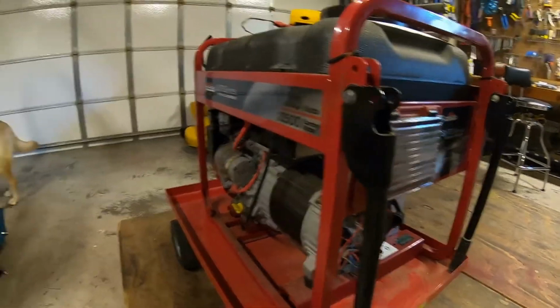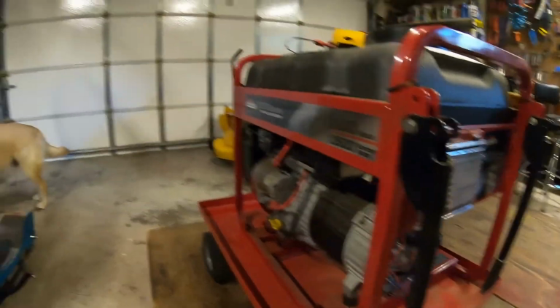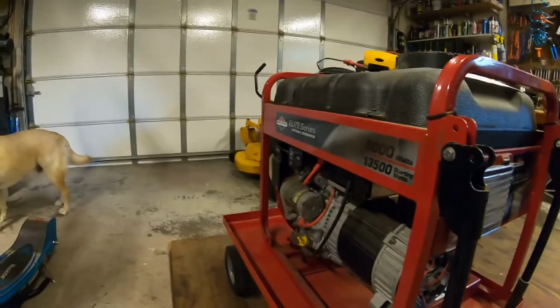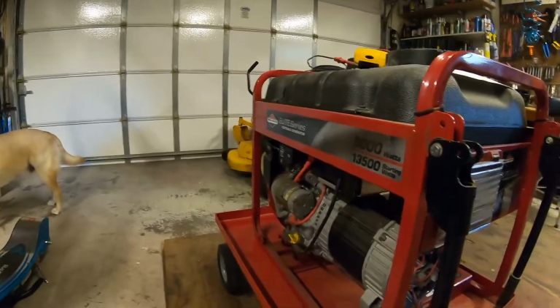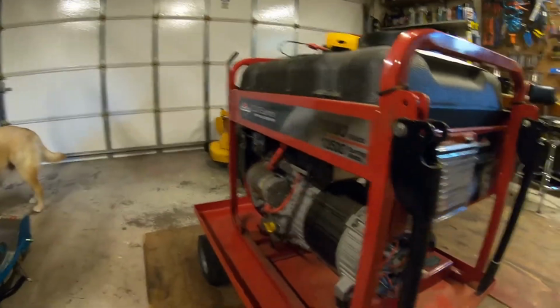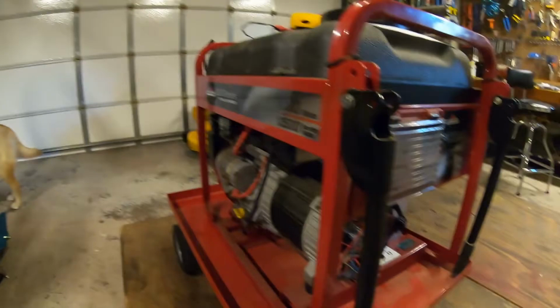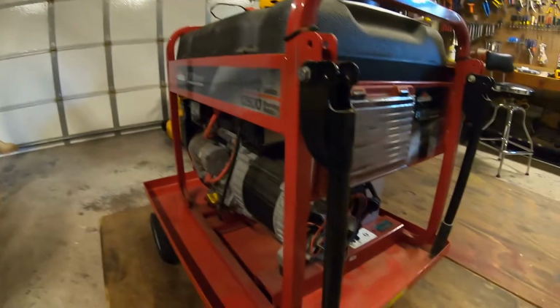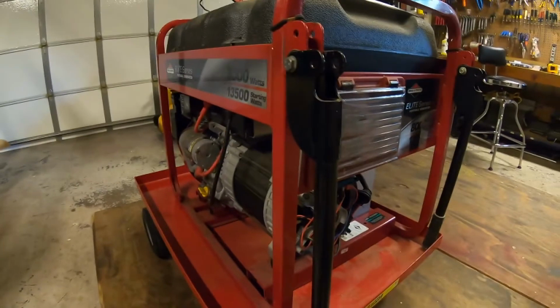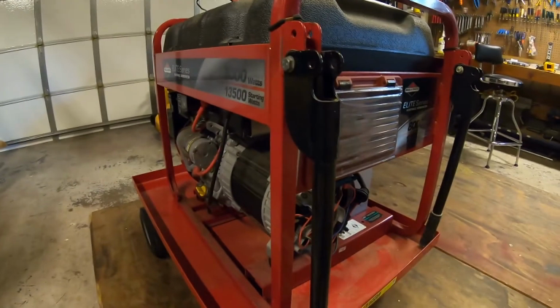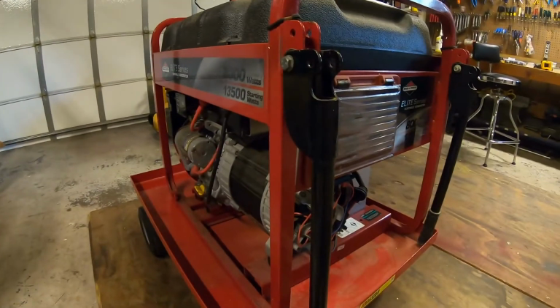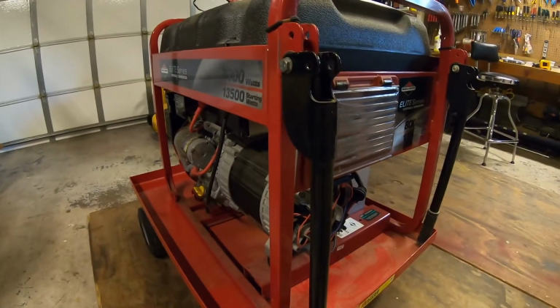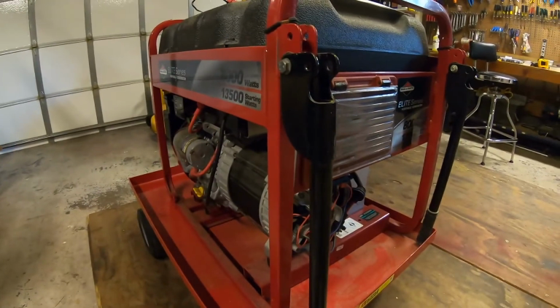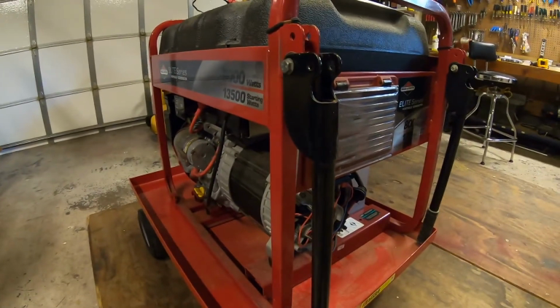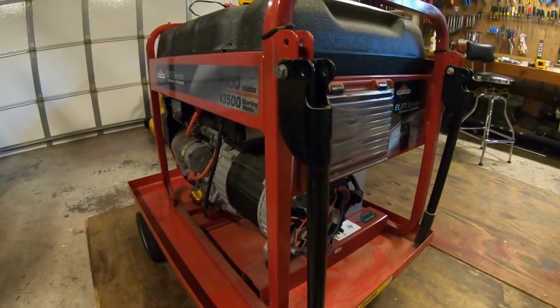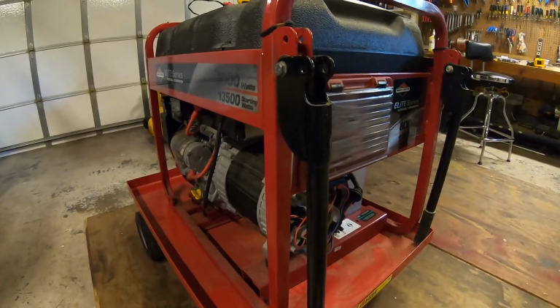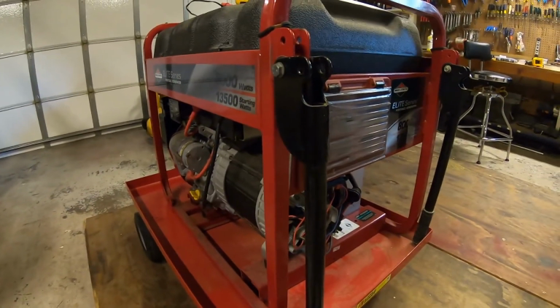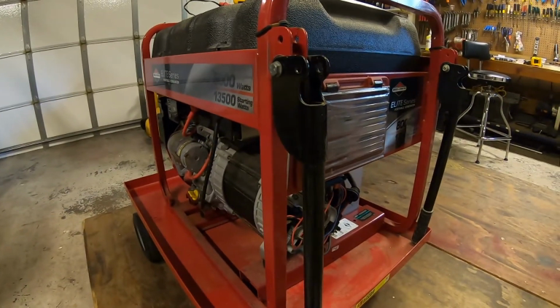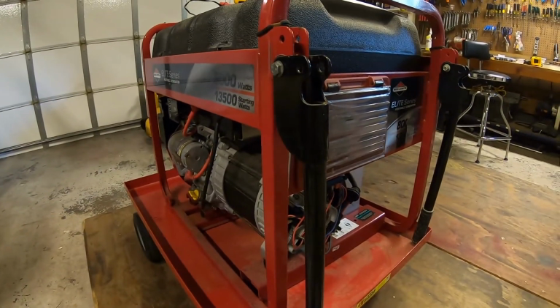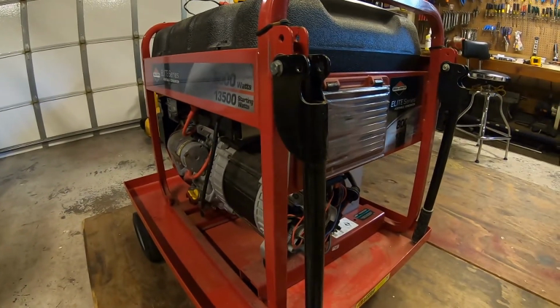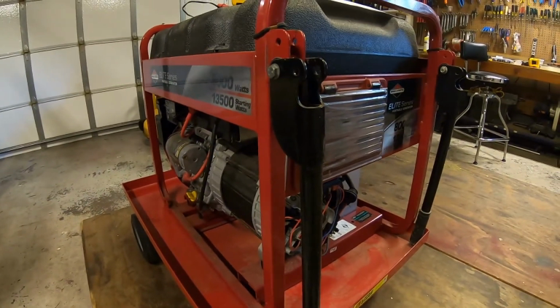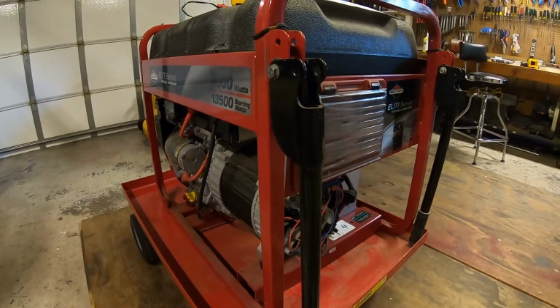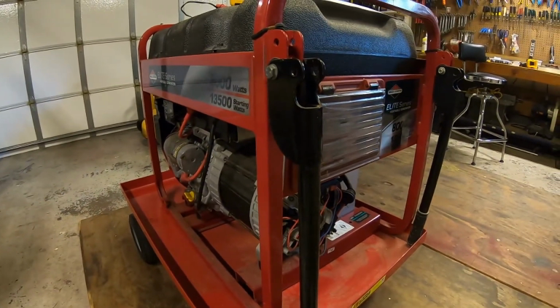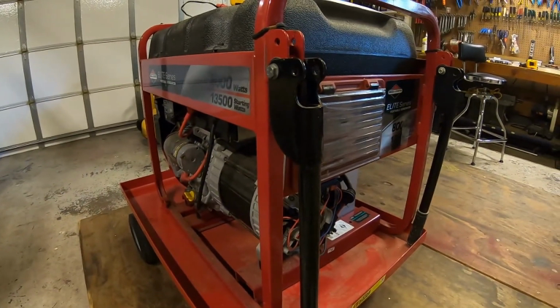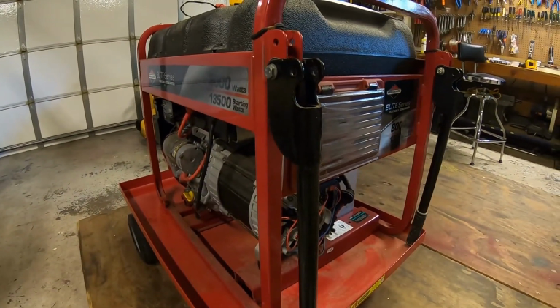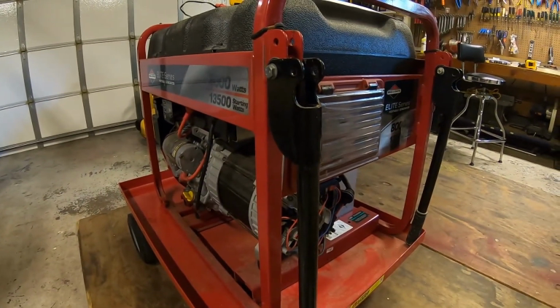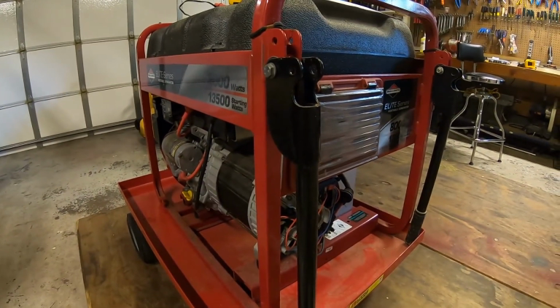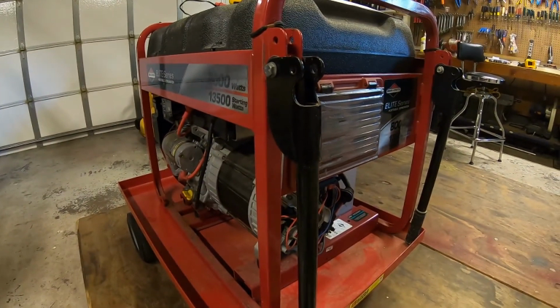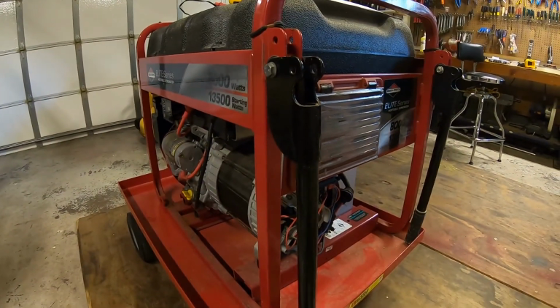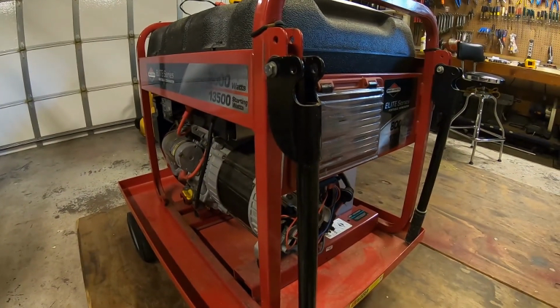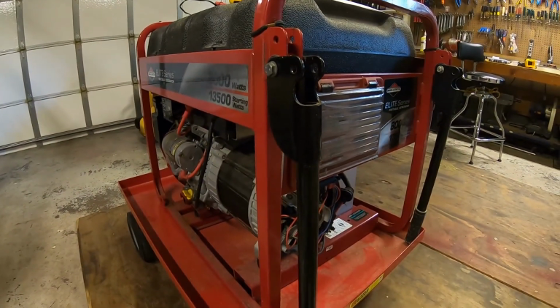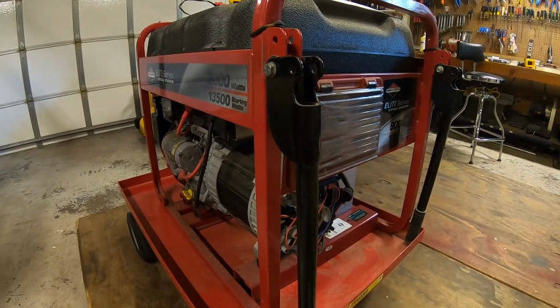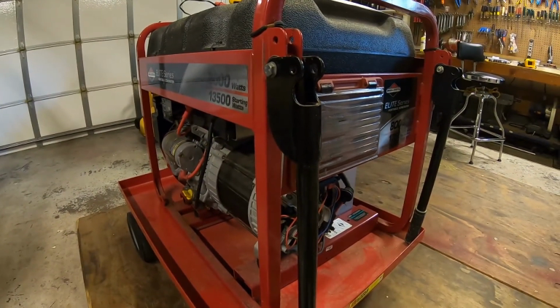I'll open this garage door and I'll run it. I figure all the things worth dying for, a portable generator is not one of them.